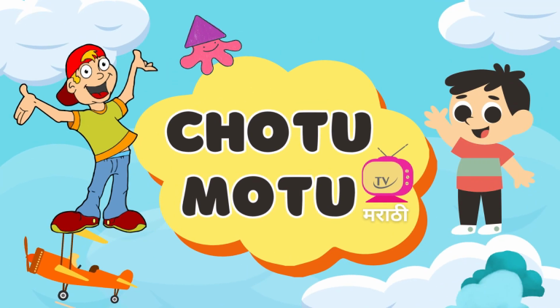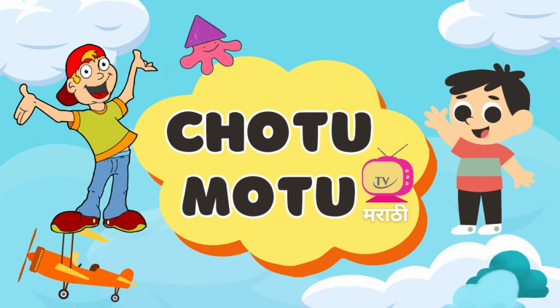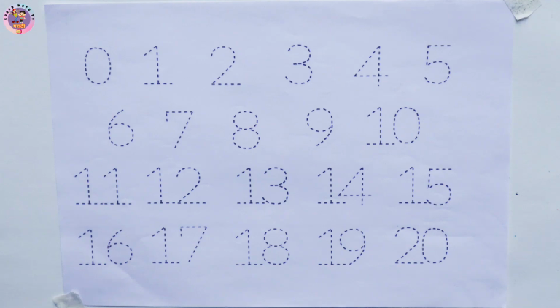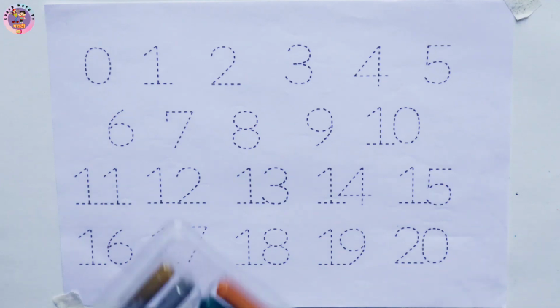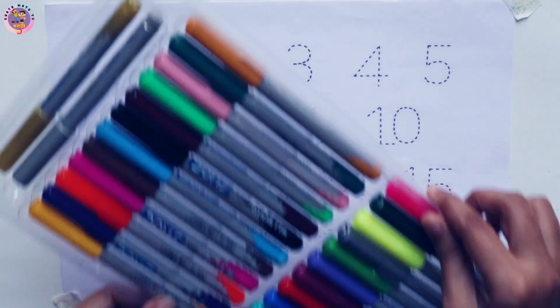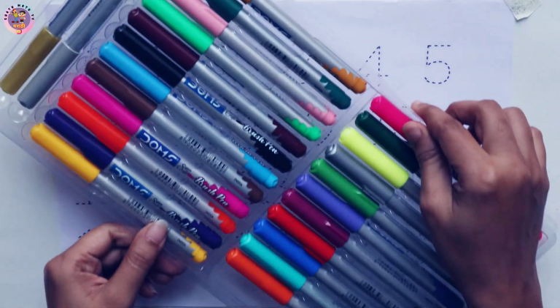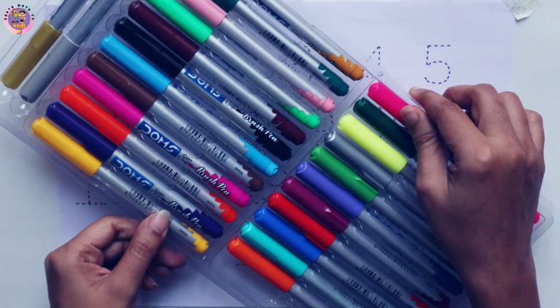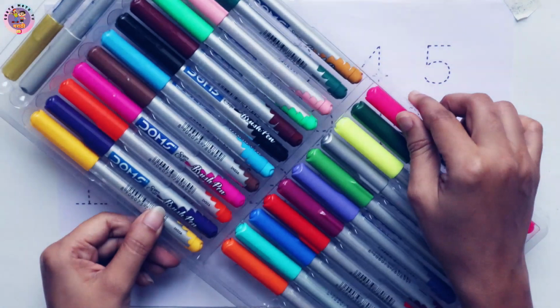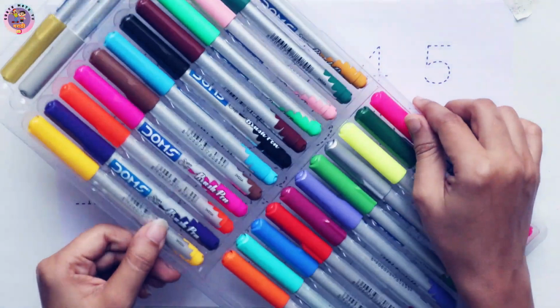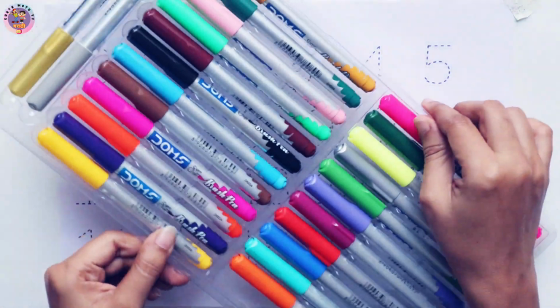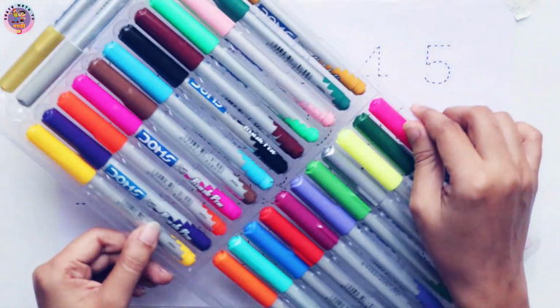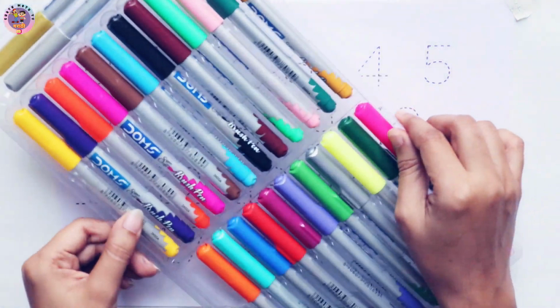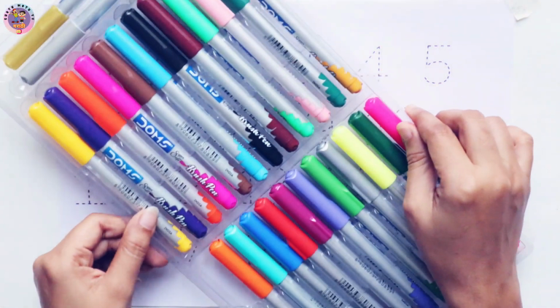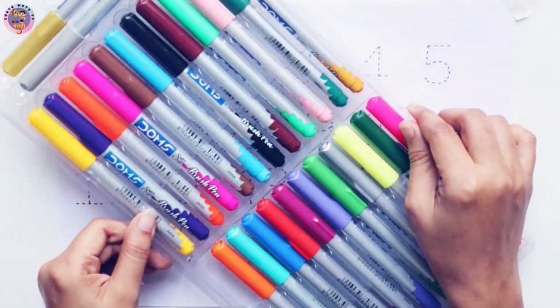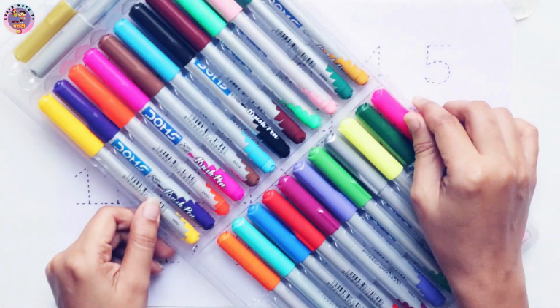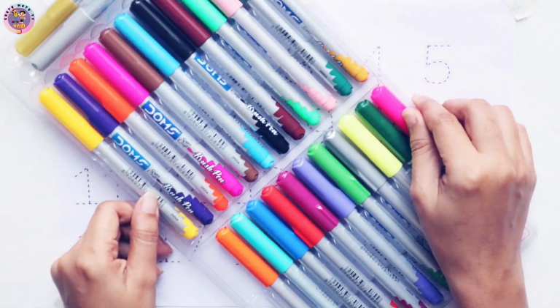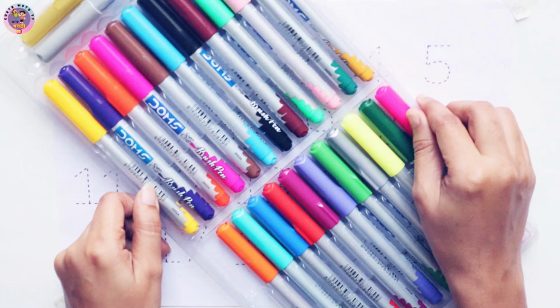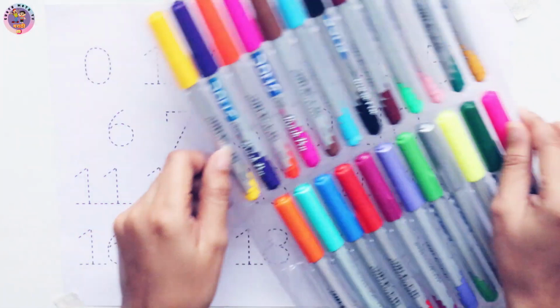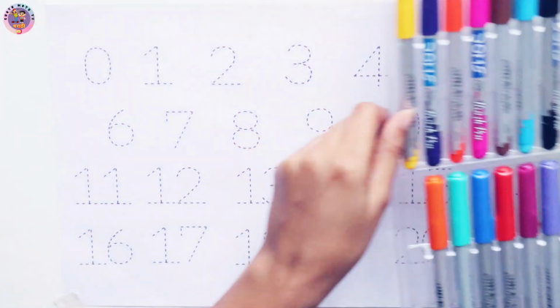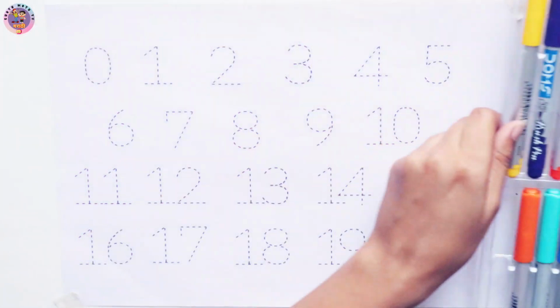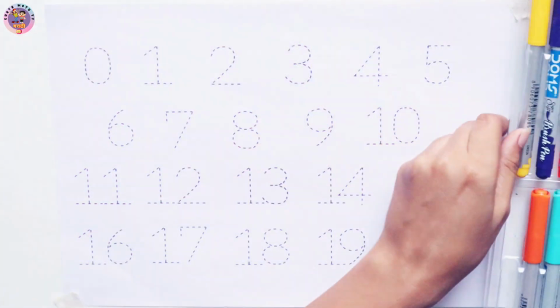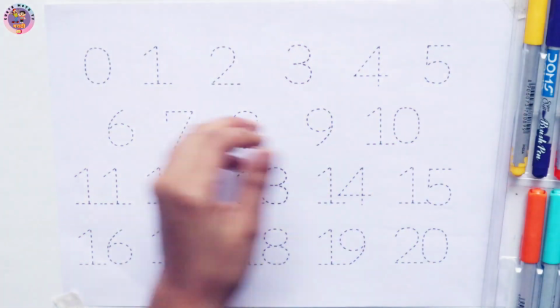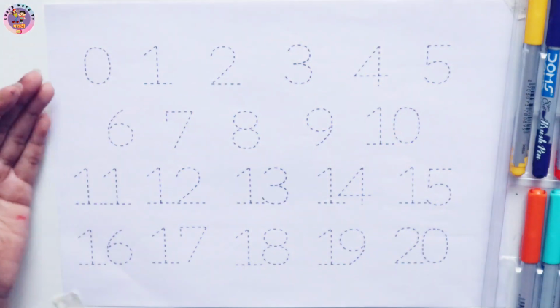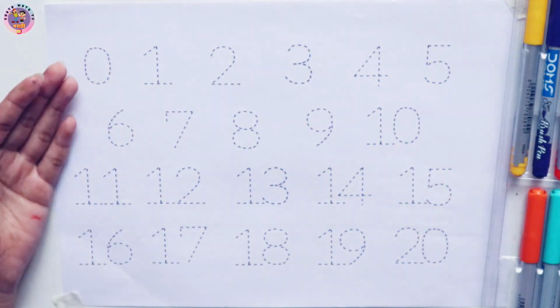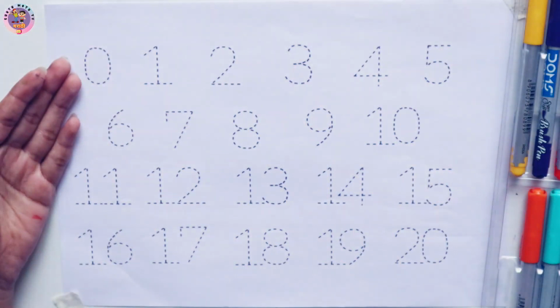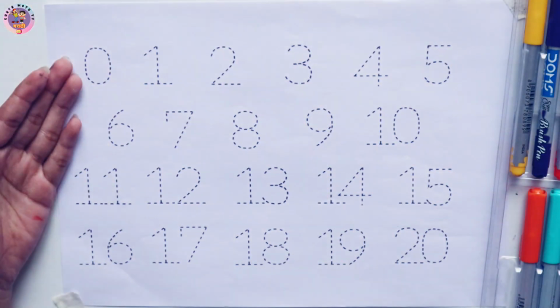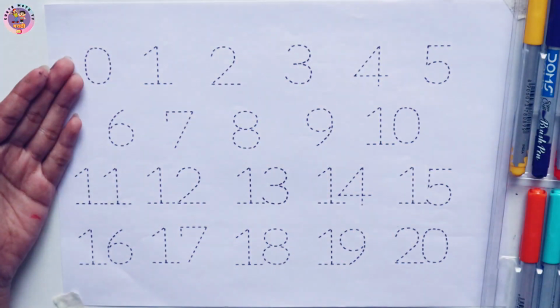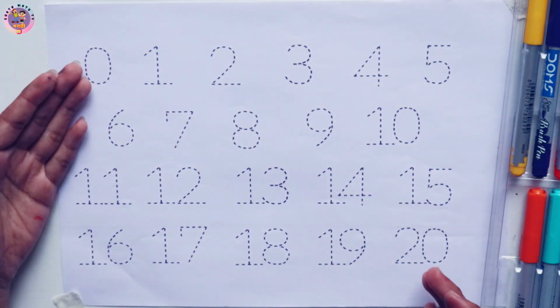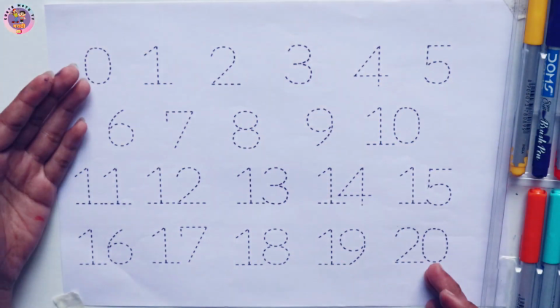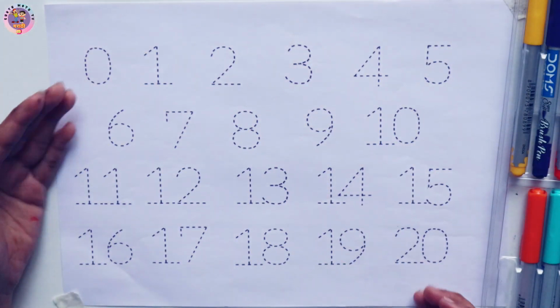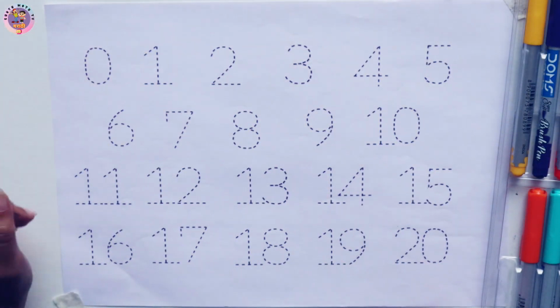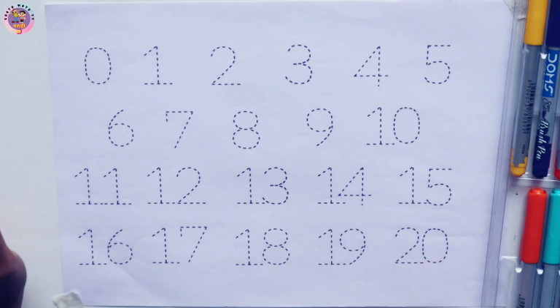Hello kids, let's learn some colors and 0 to 20 numbers.